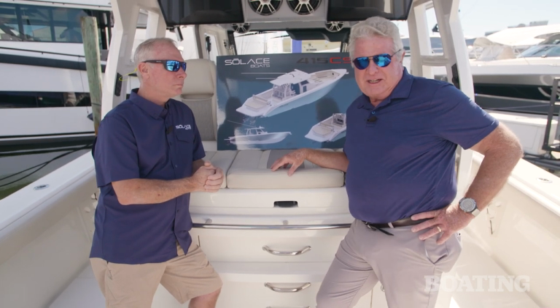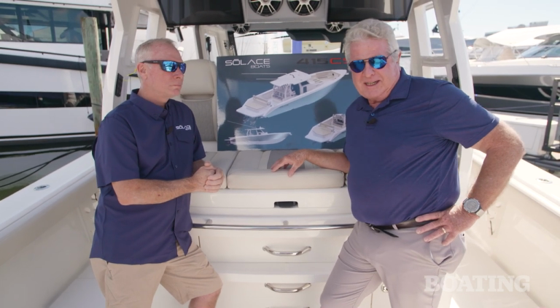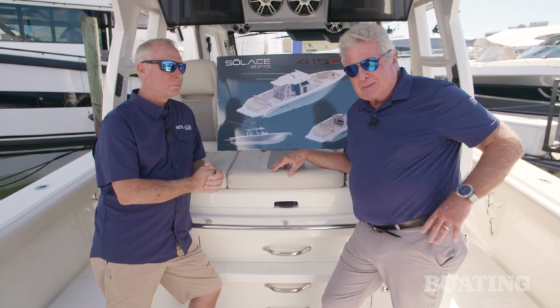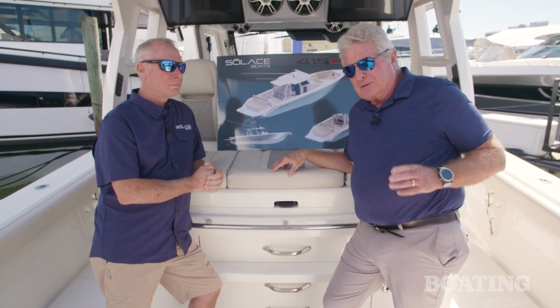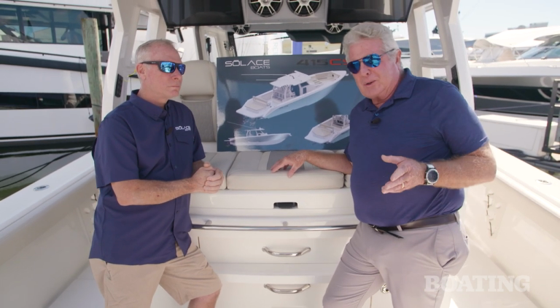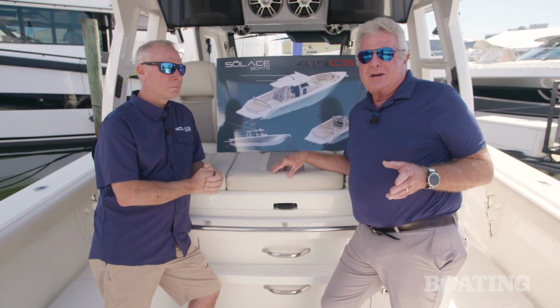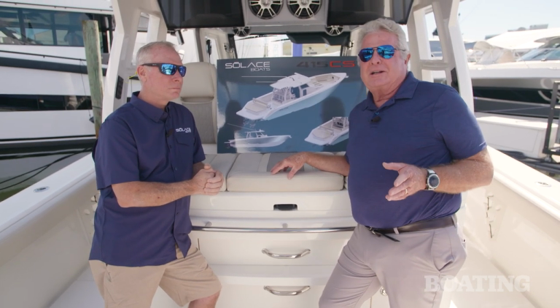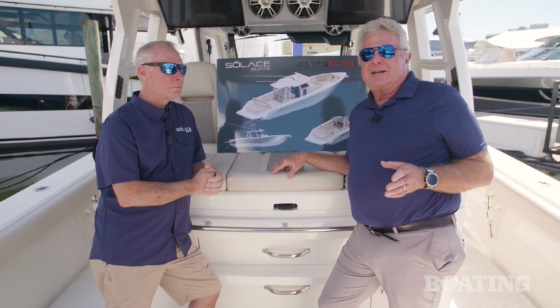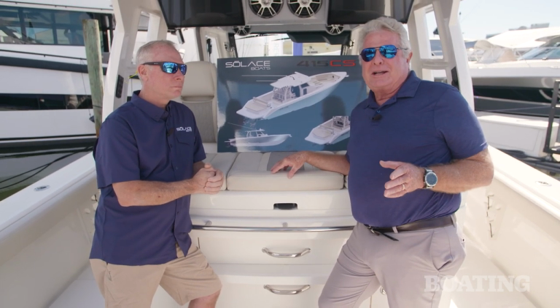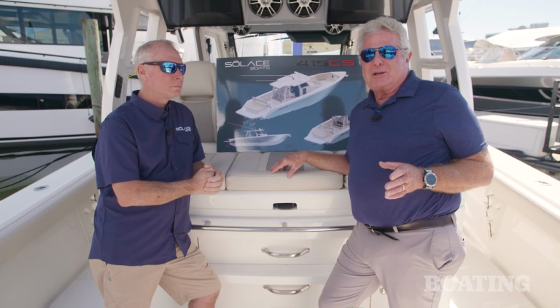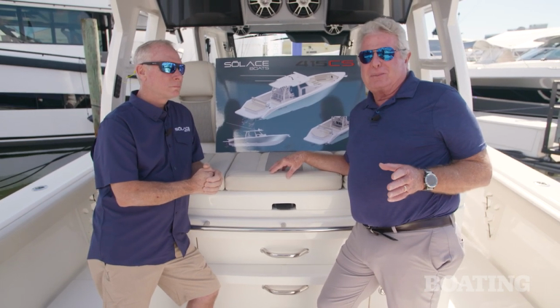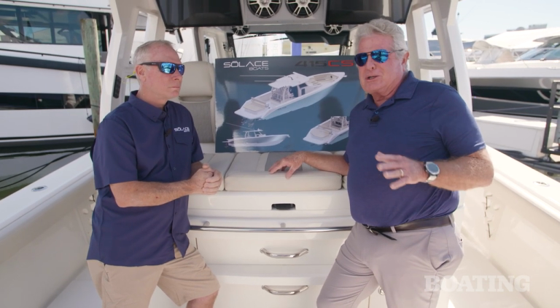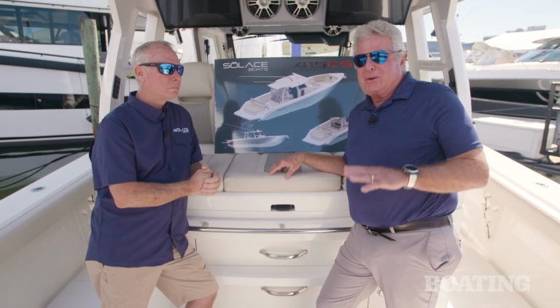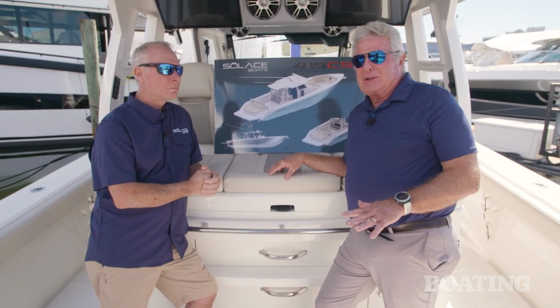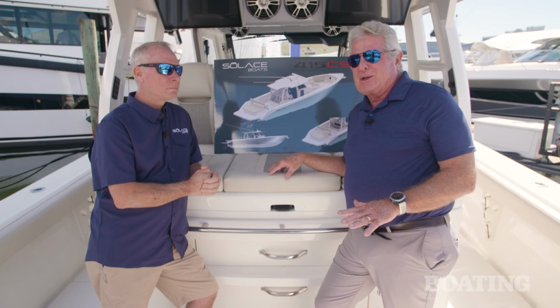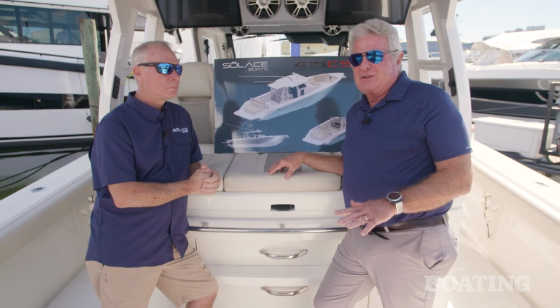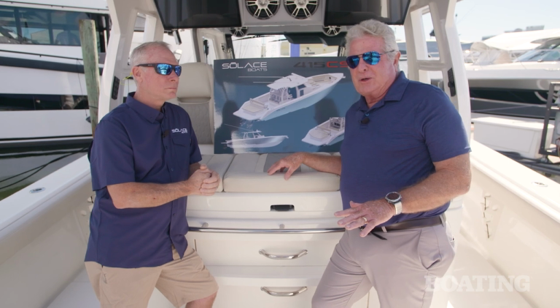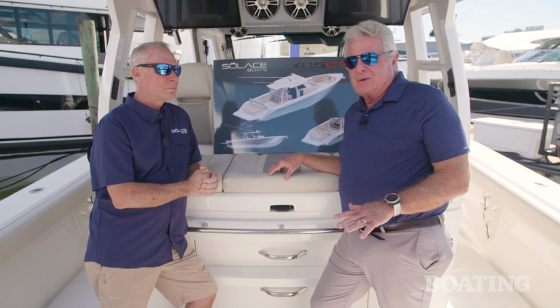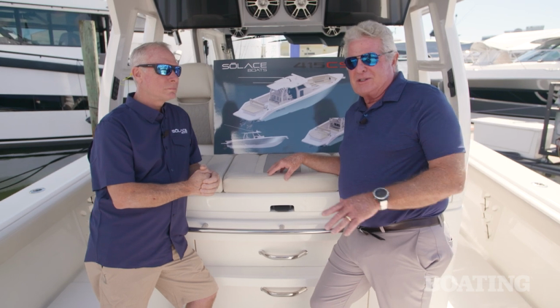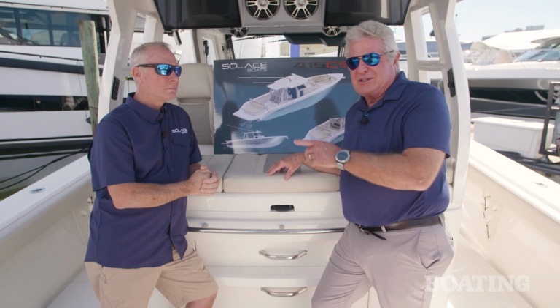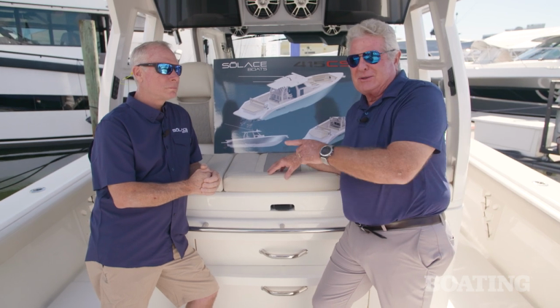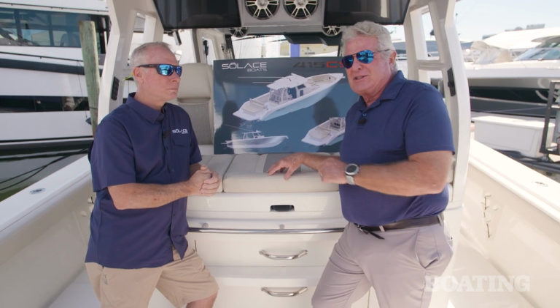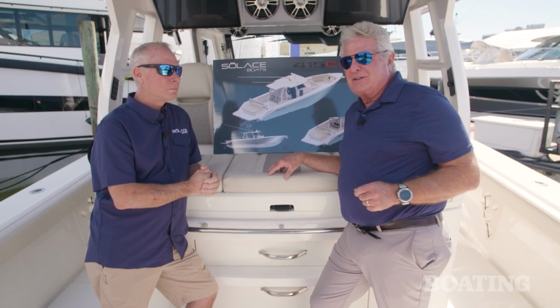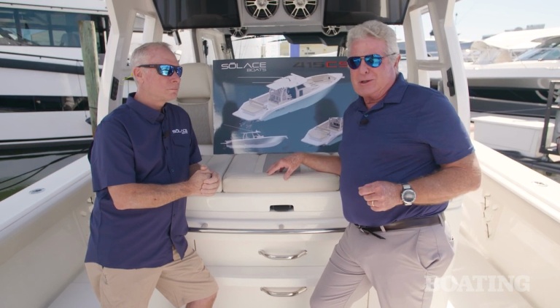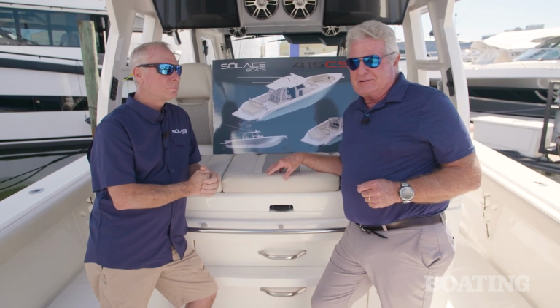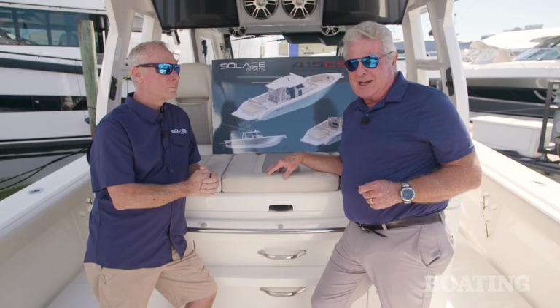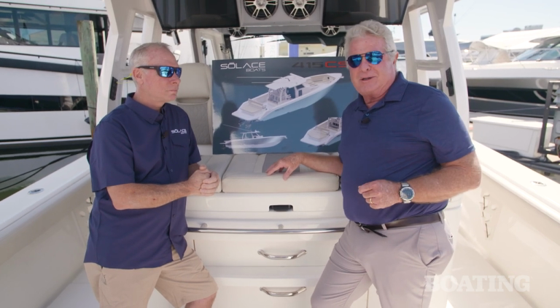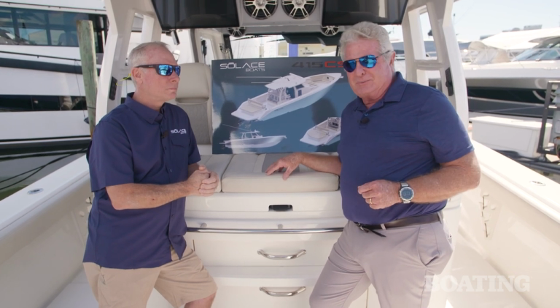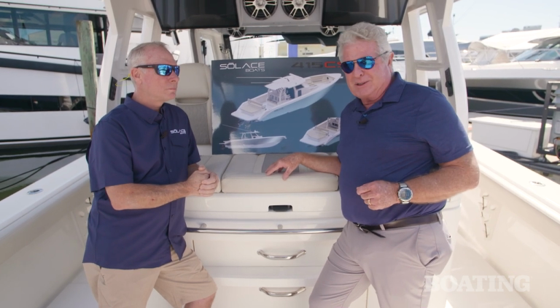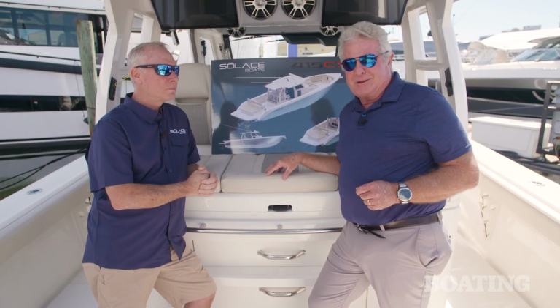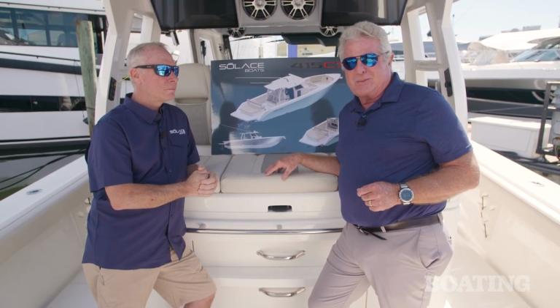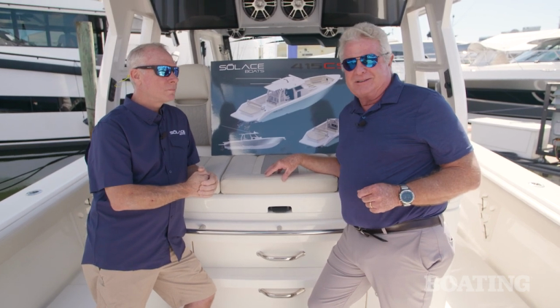I'm Randy Vance. I'm at the Fort Lauderdale International Boat Show on the Solus 41 CC with Stephen Daugherty, the founder and builder of this boat.